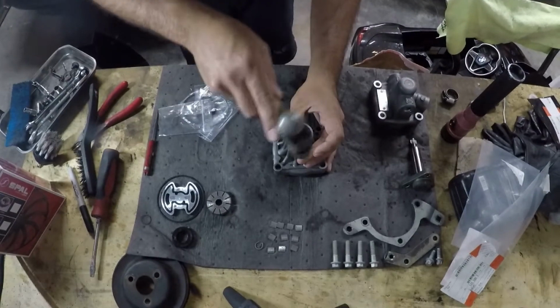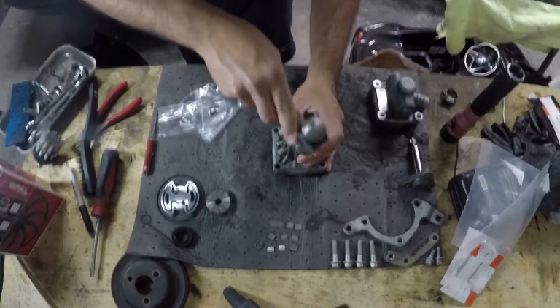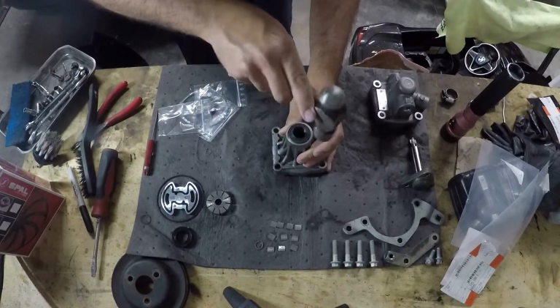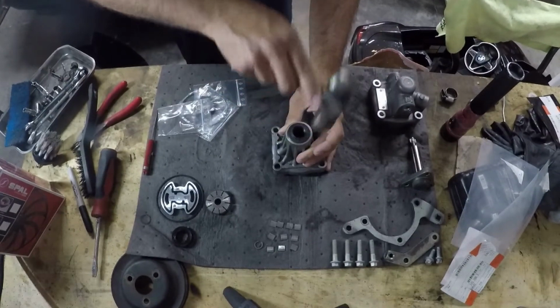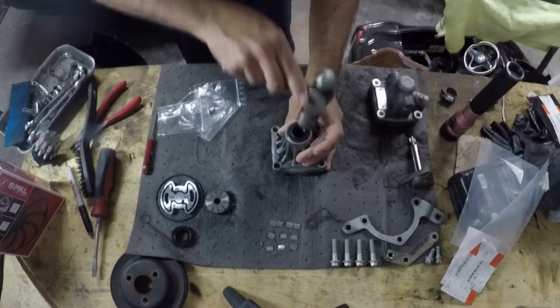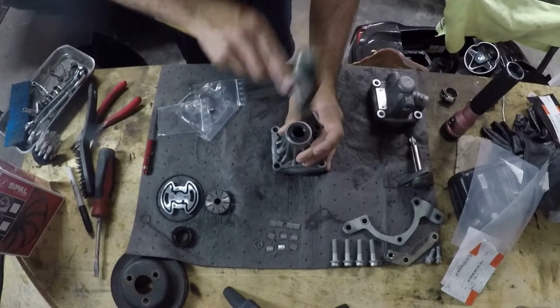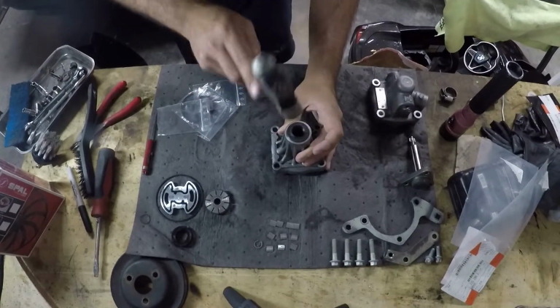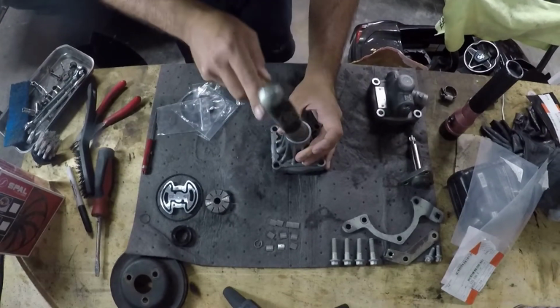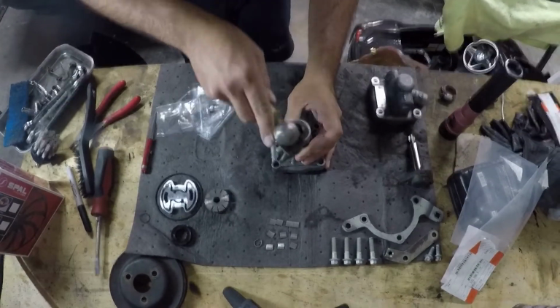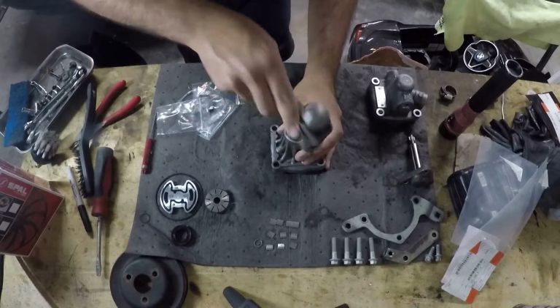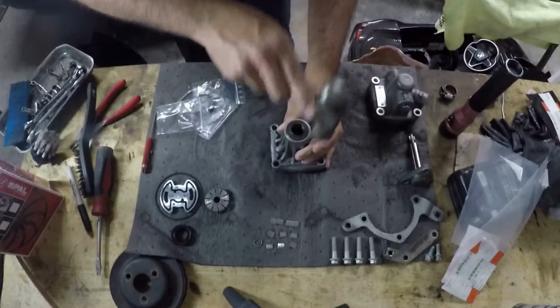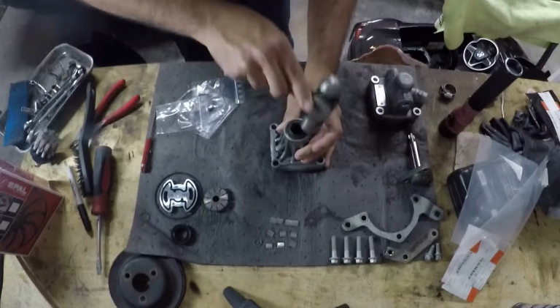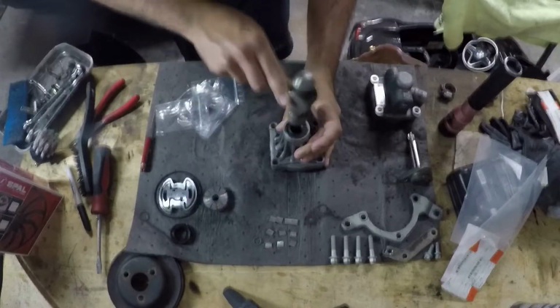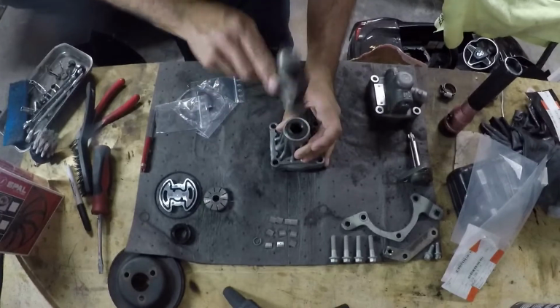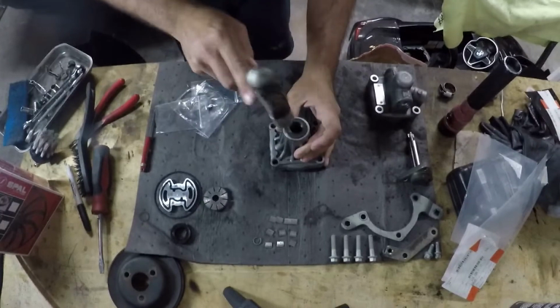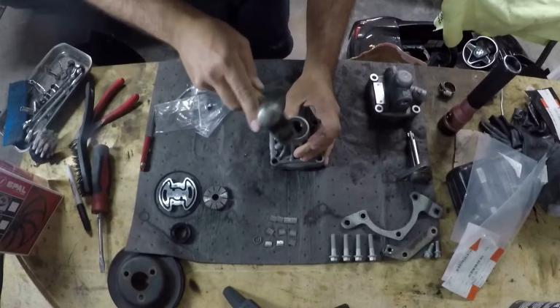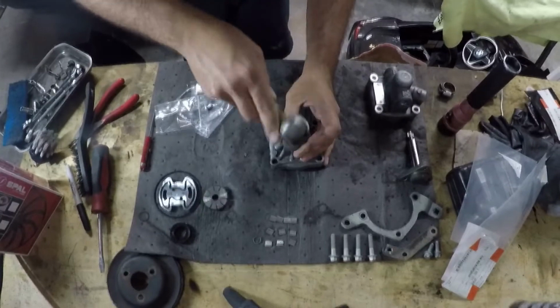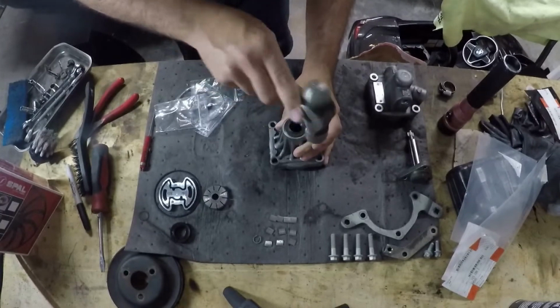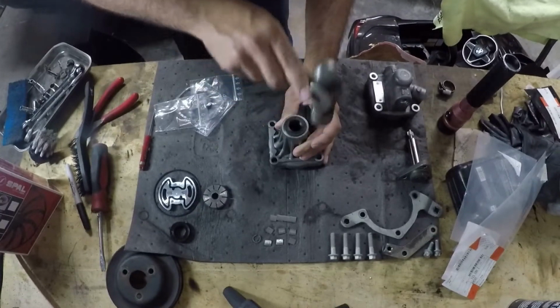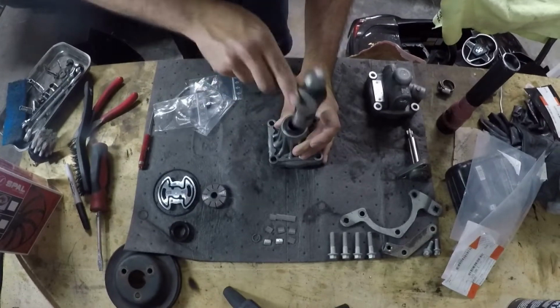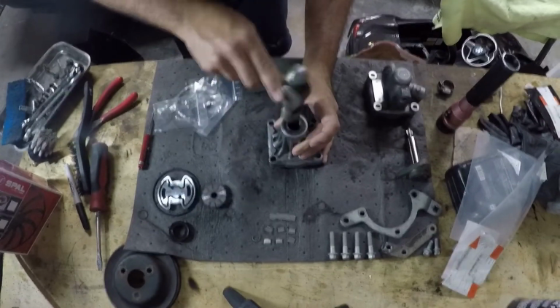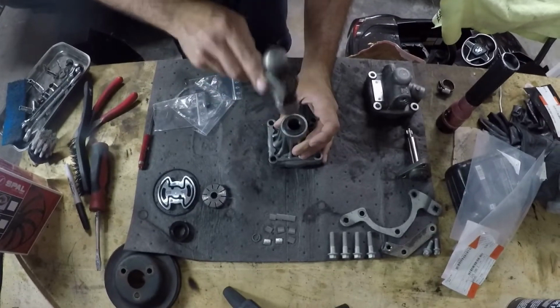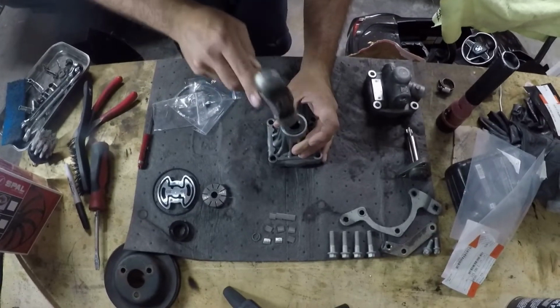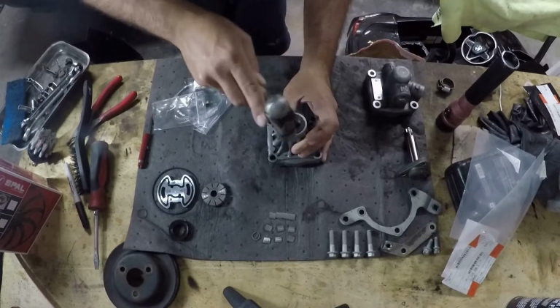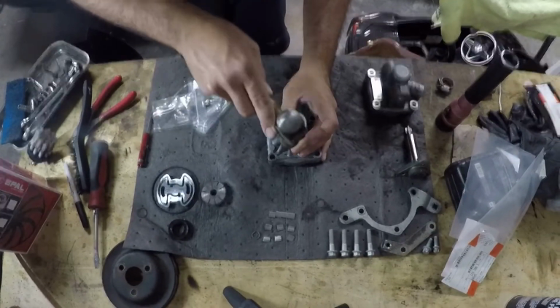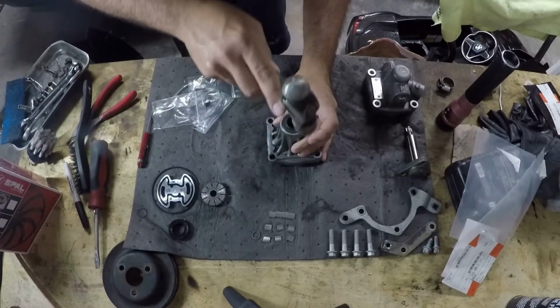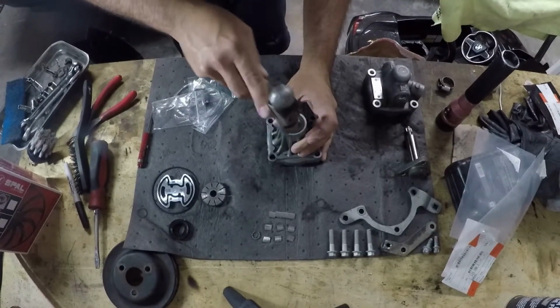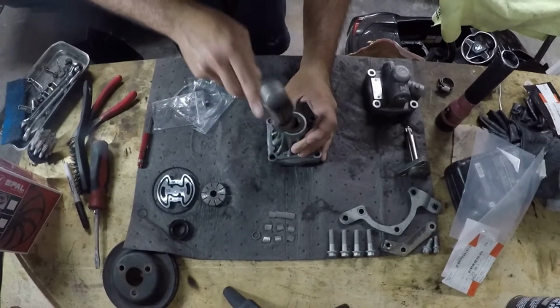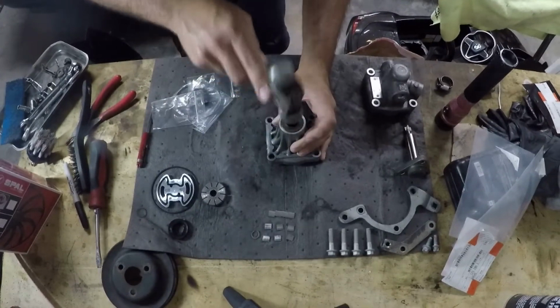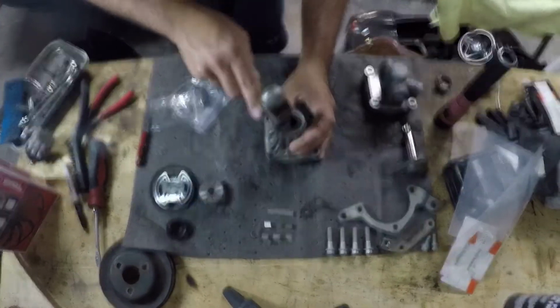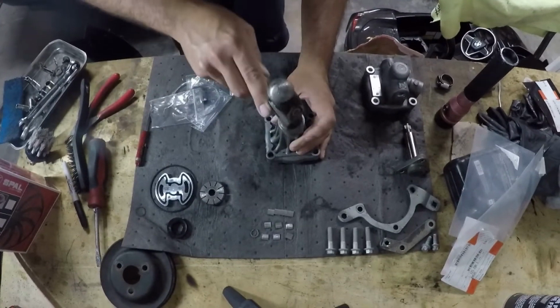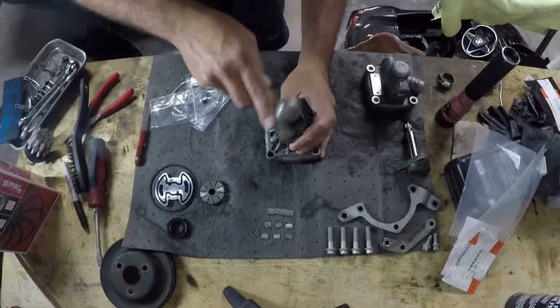Make sure to gently tap that radial seal in. Once your camera falls down, that's how you know it's done.